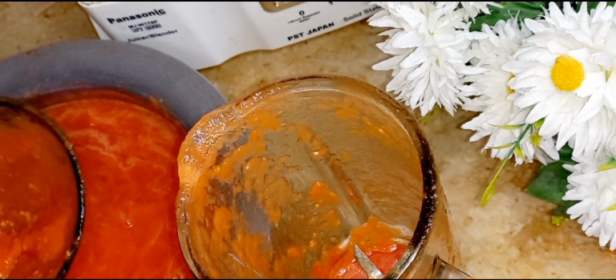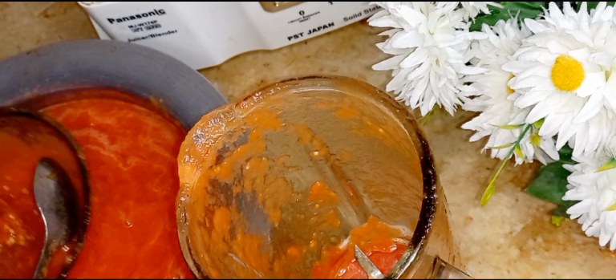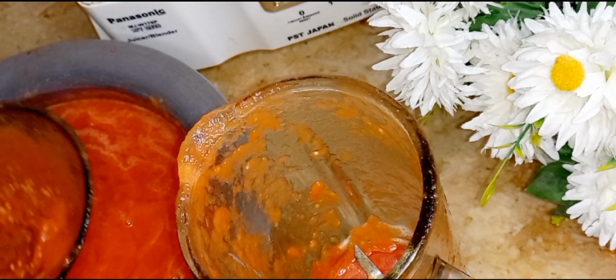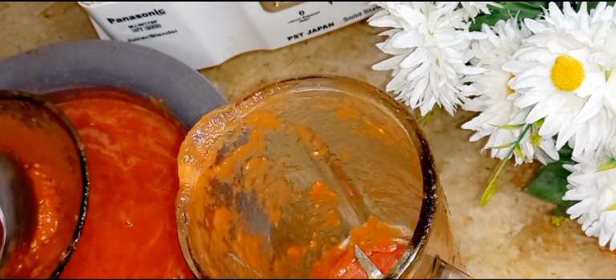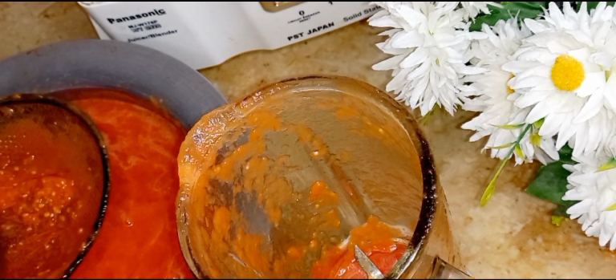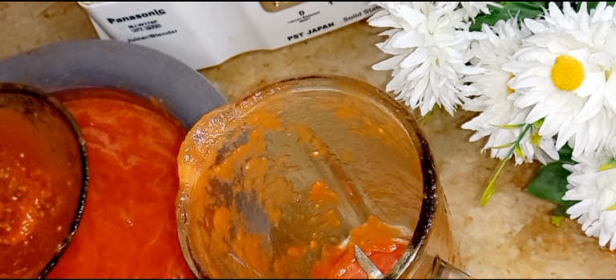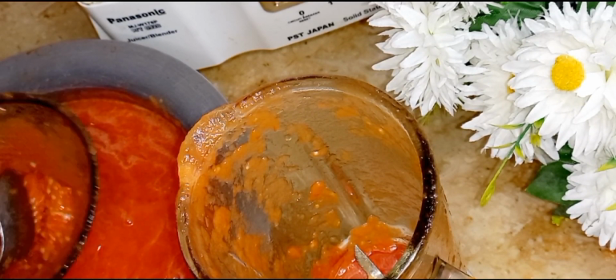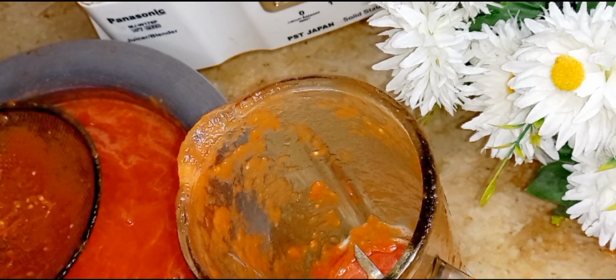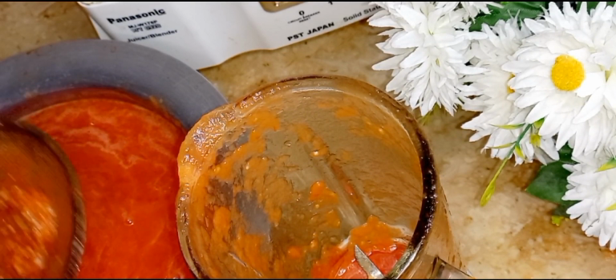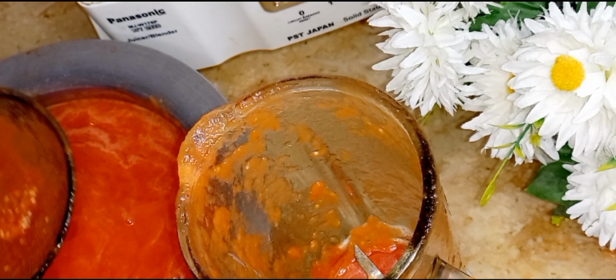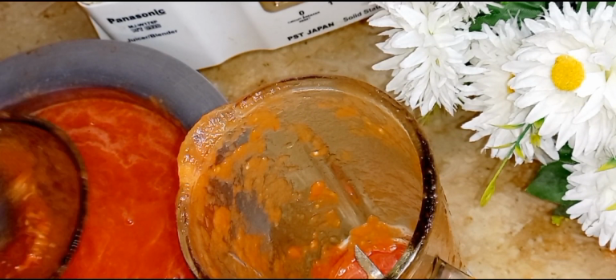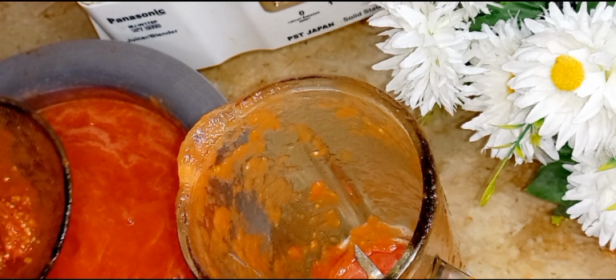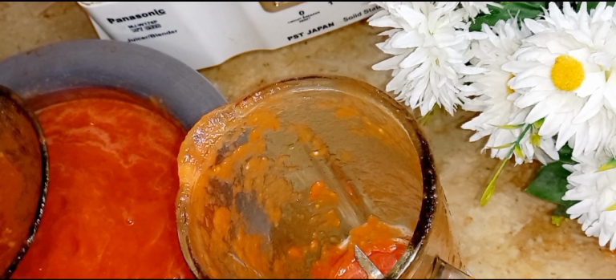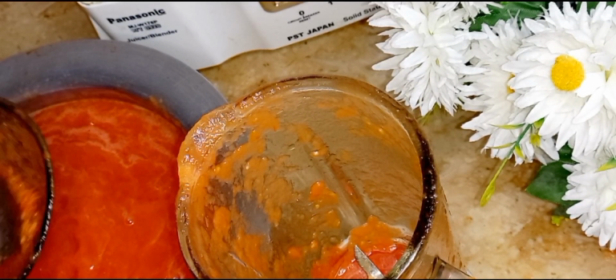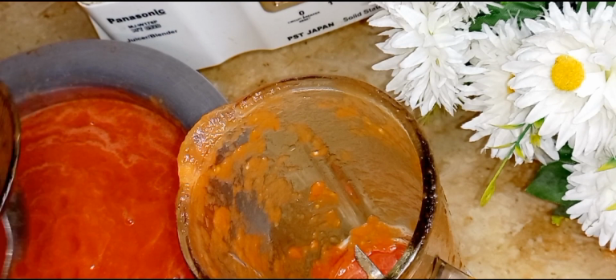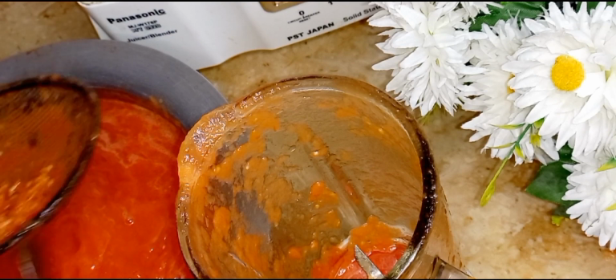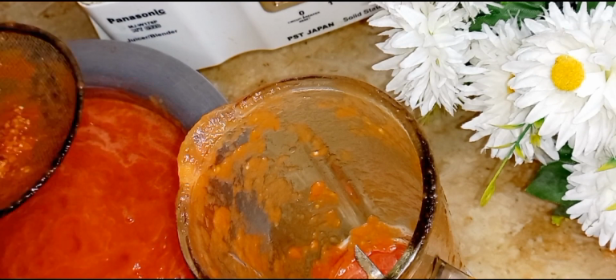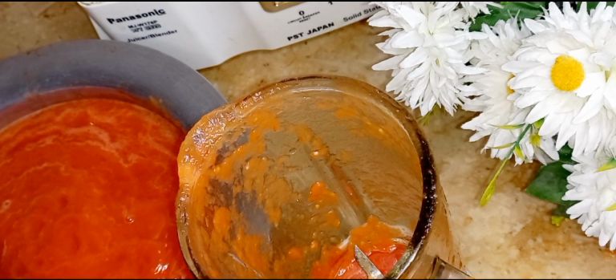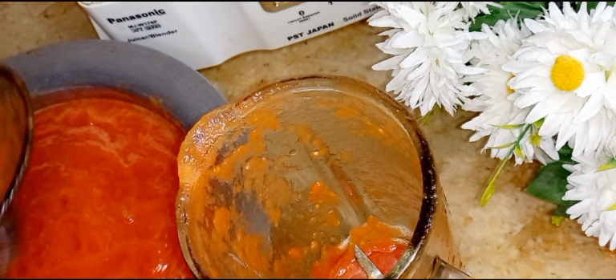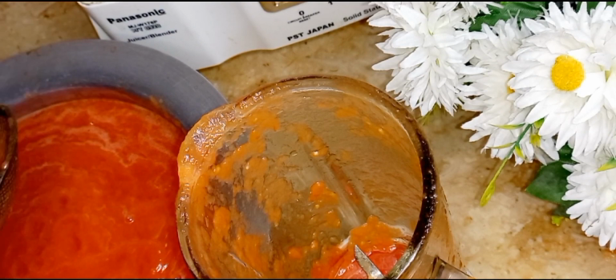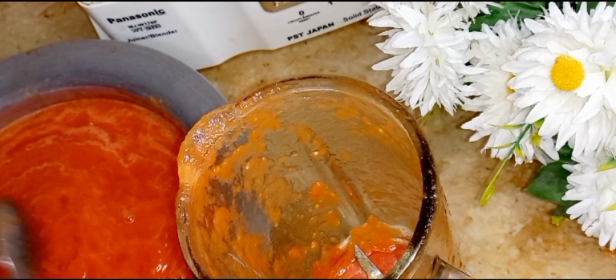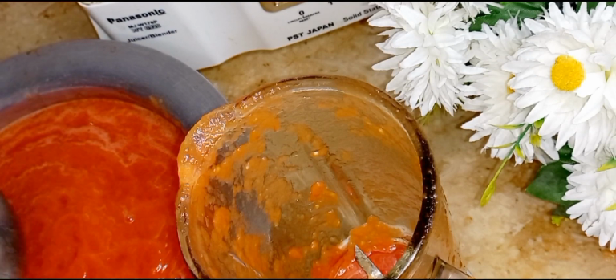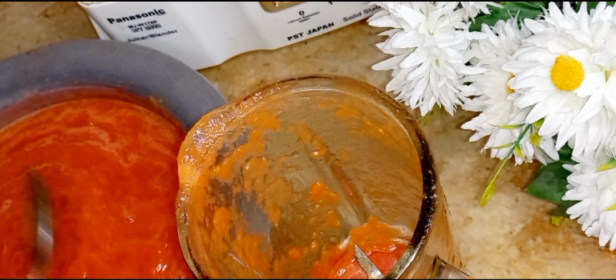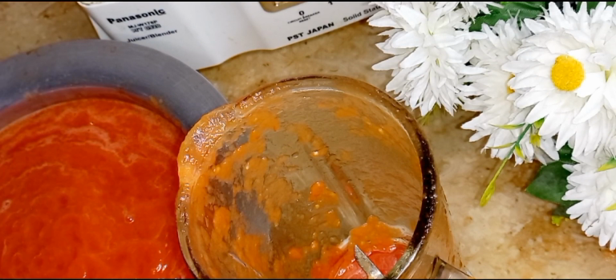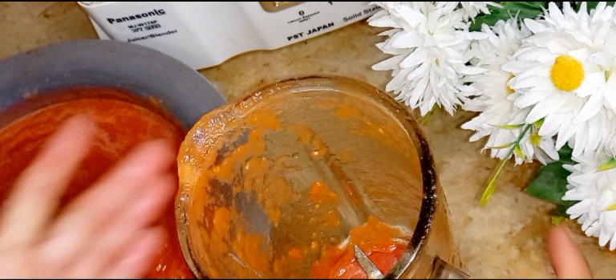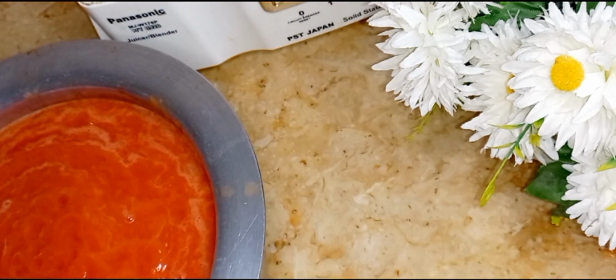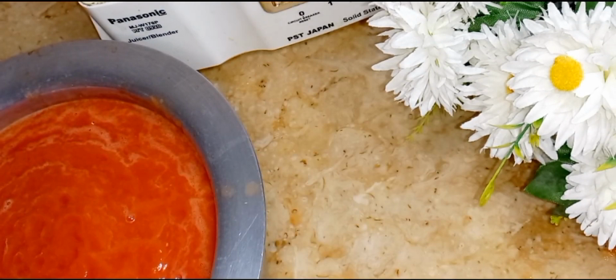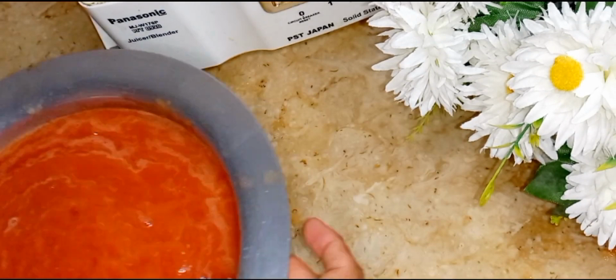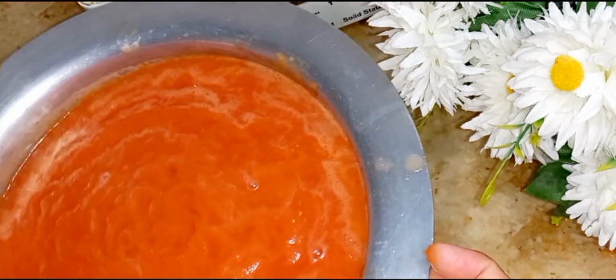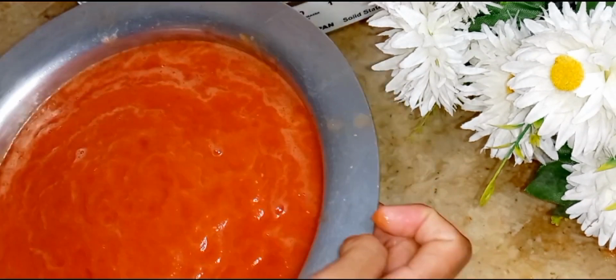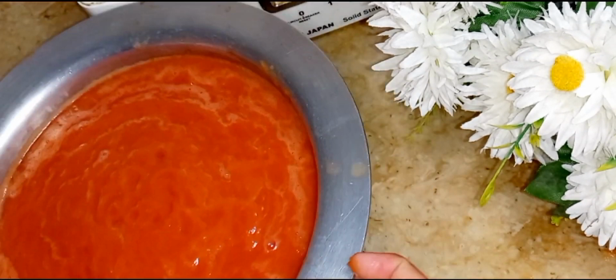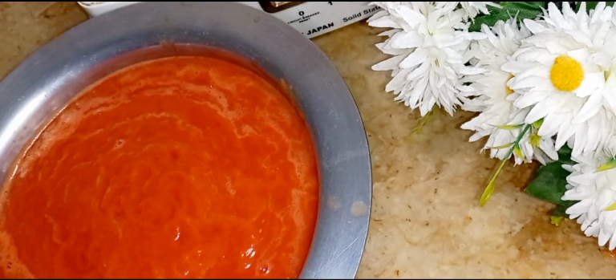So we will strain it now. The rest of the waste material — the seeds and skin — we will set aside and discard.